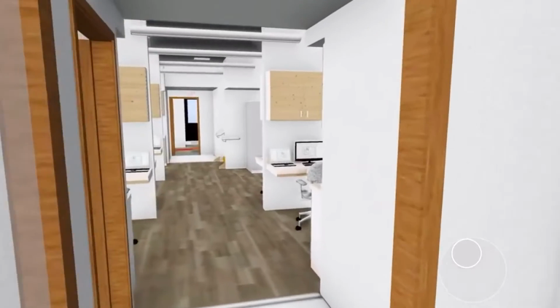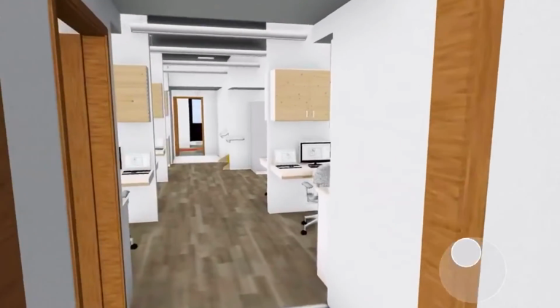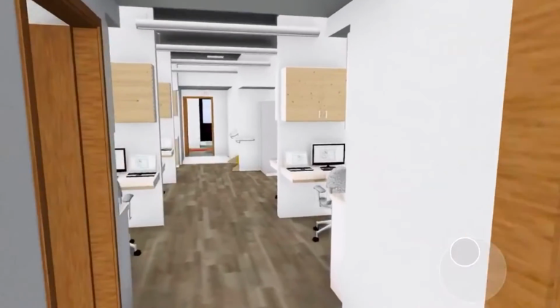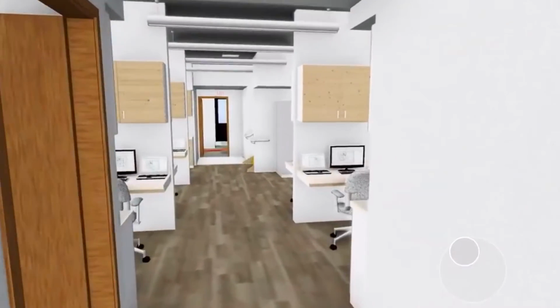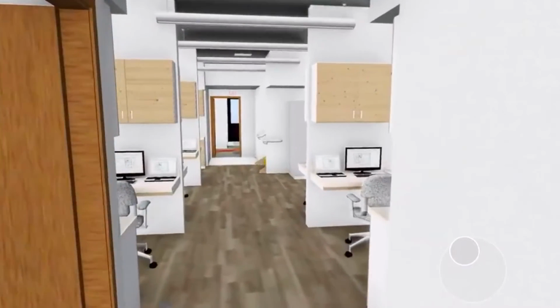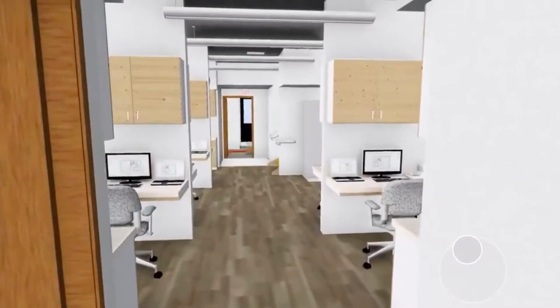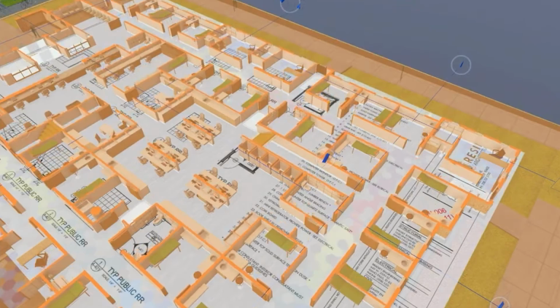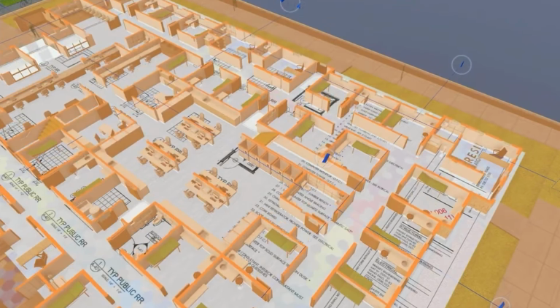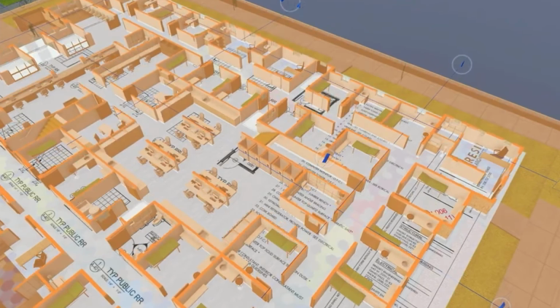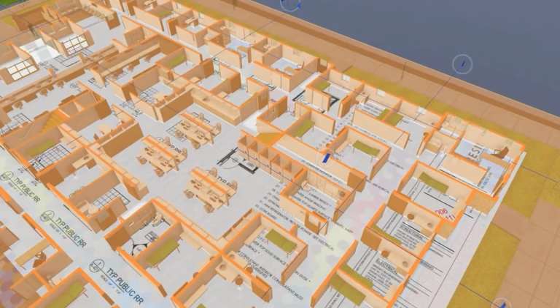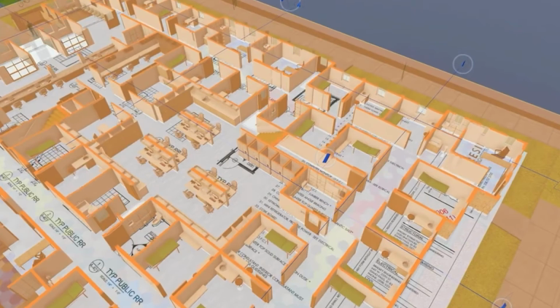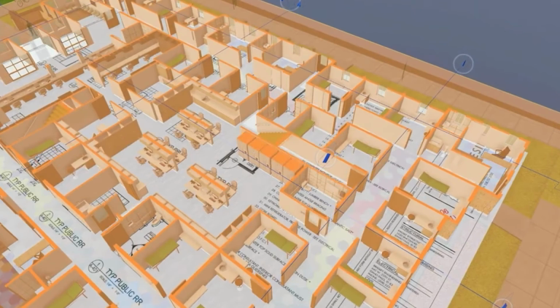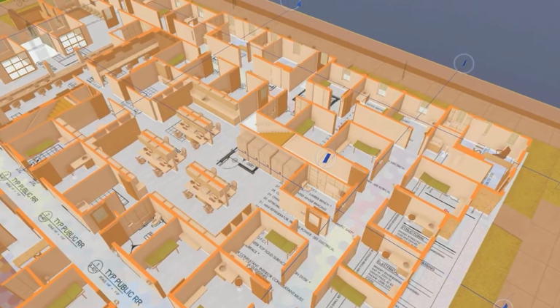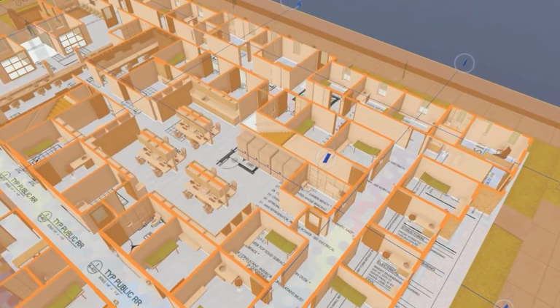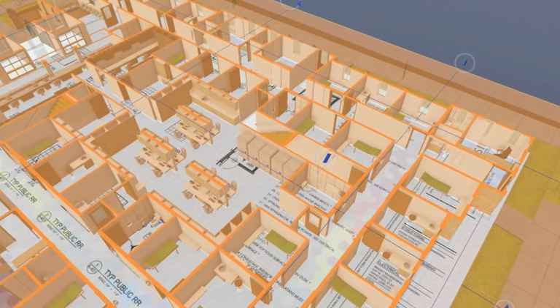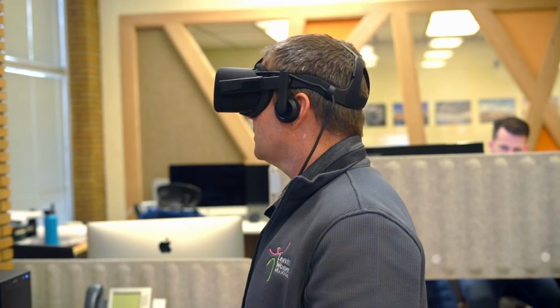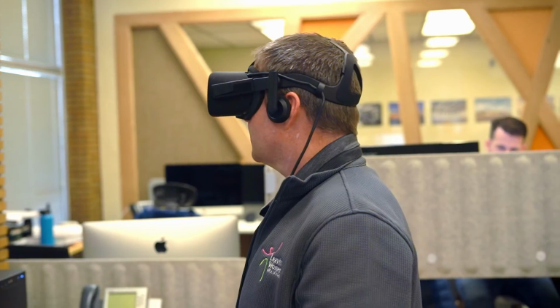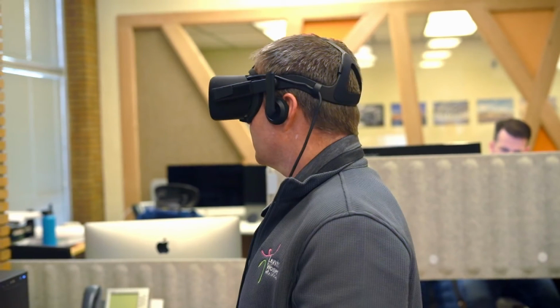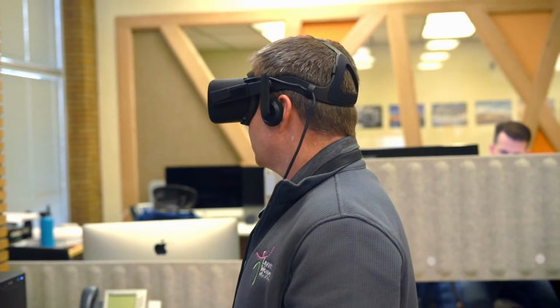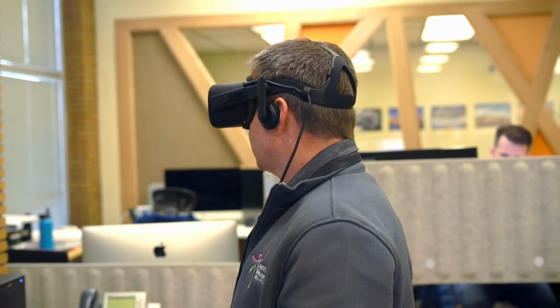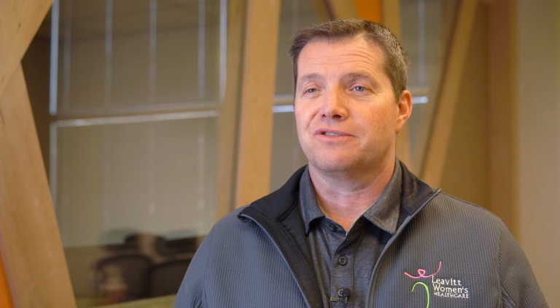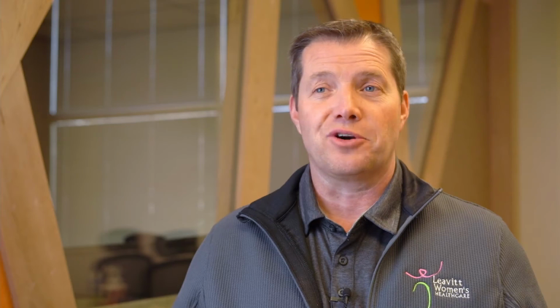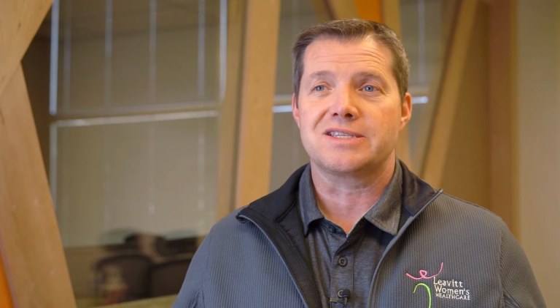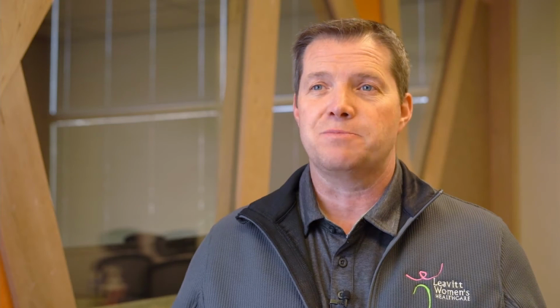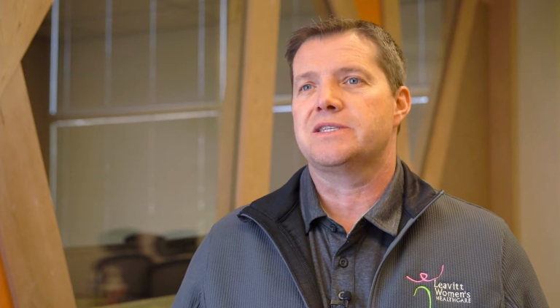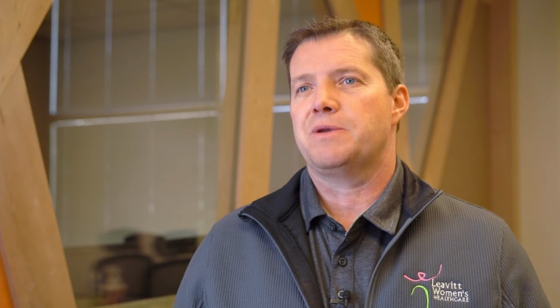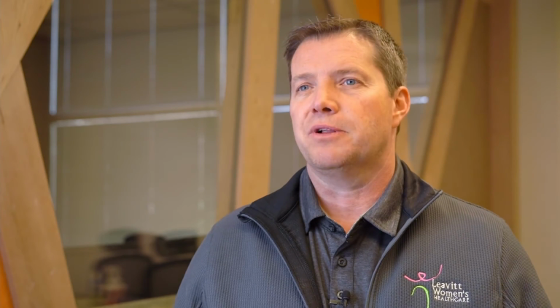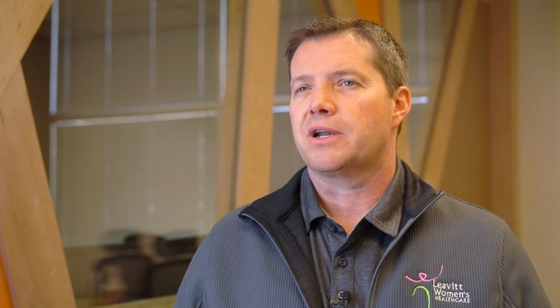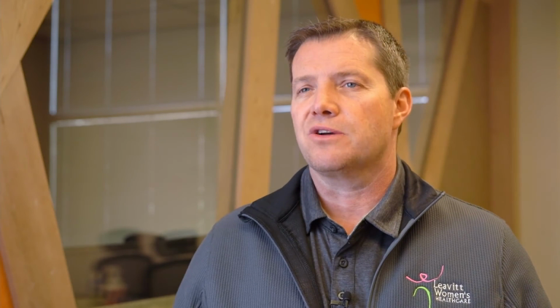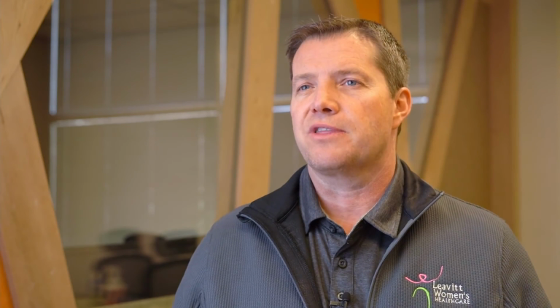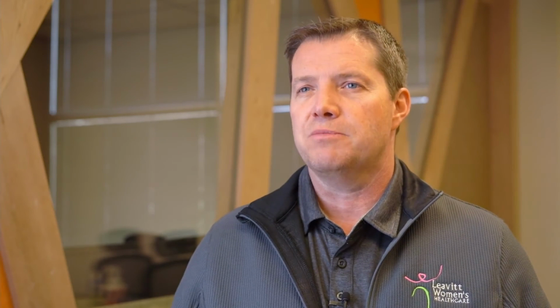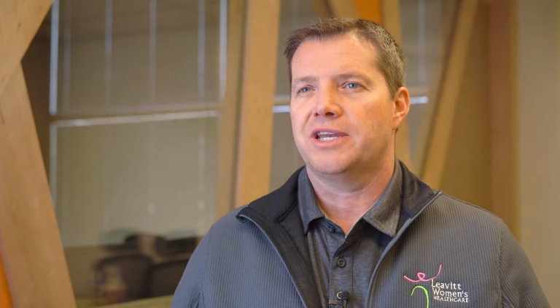We've been able to create something now that is going to be very functional and beneficial for us as business people, but also for the community.